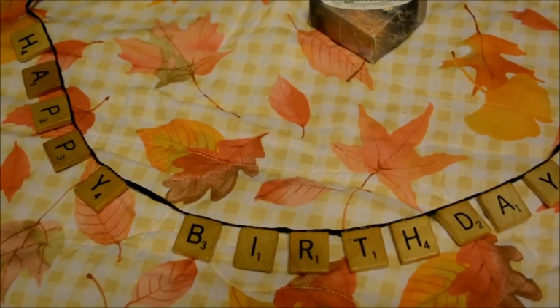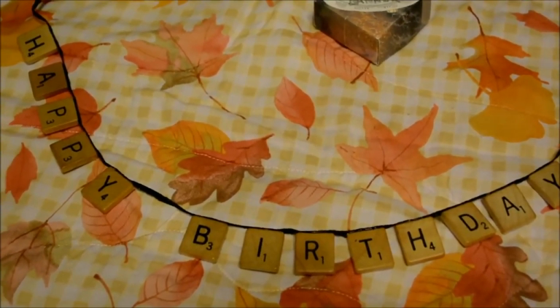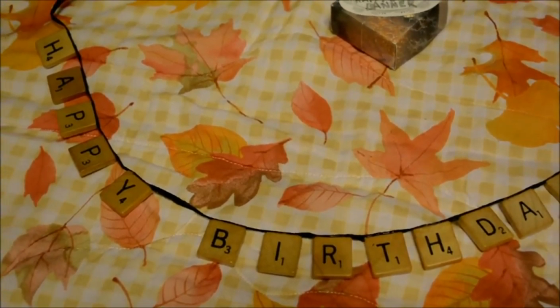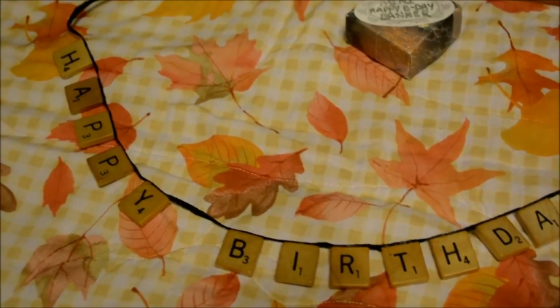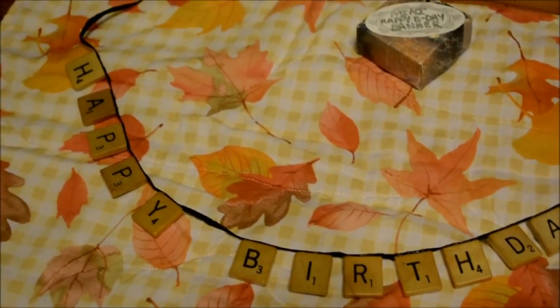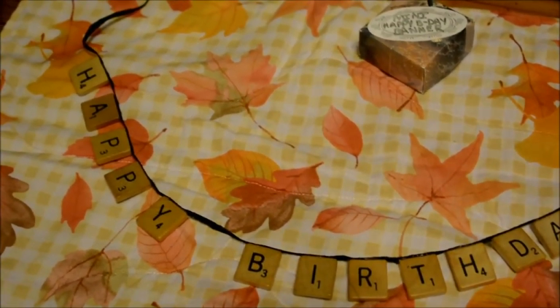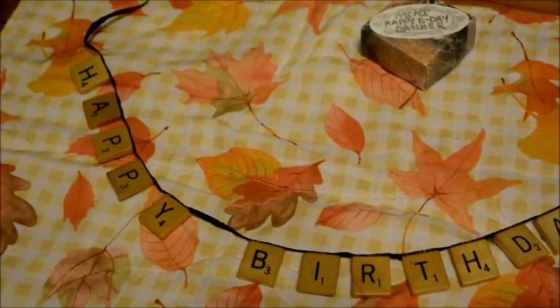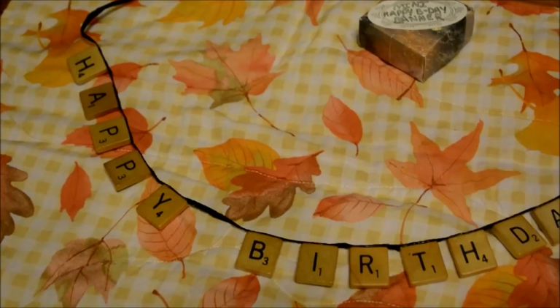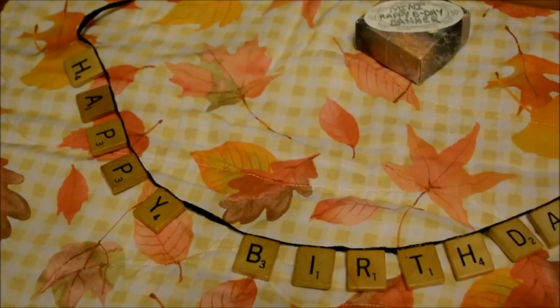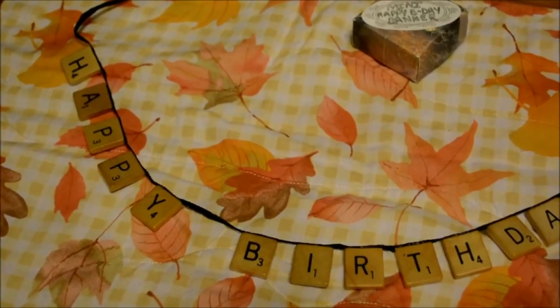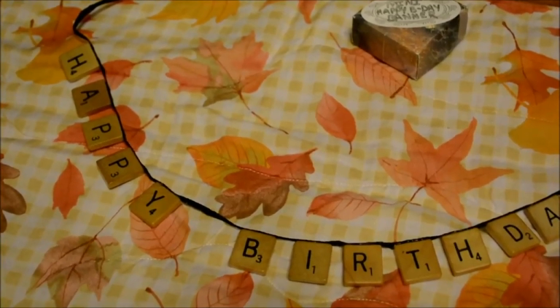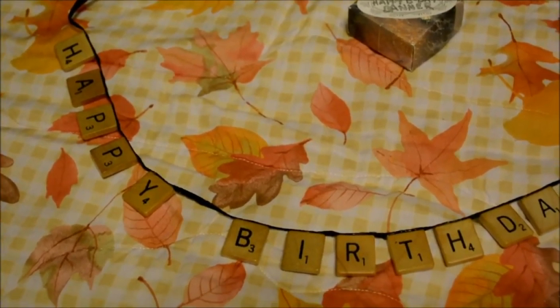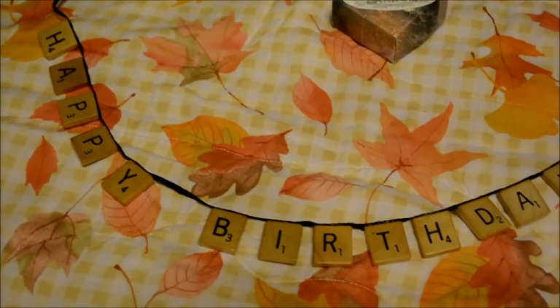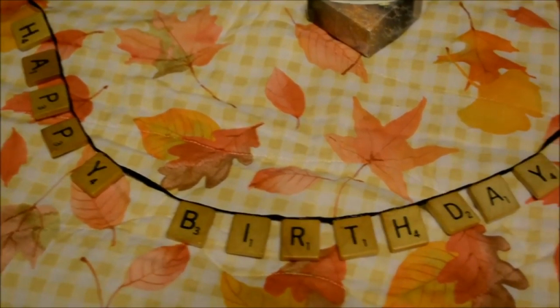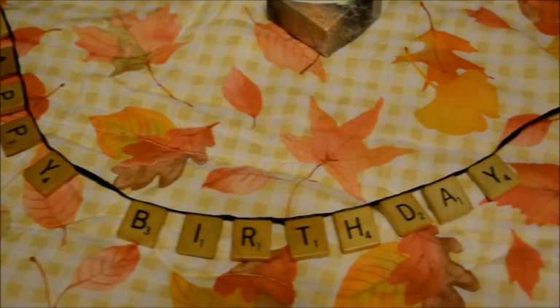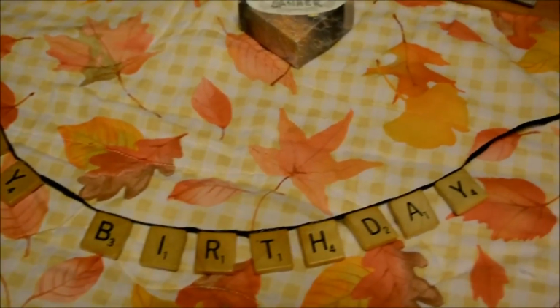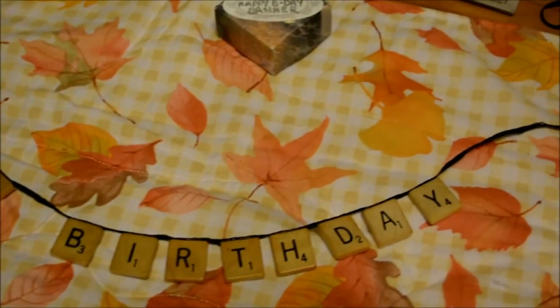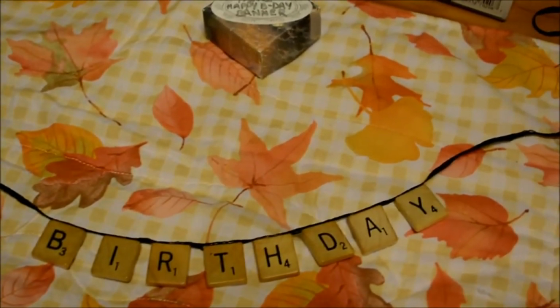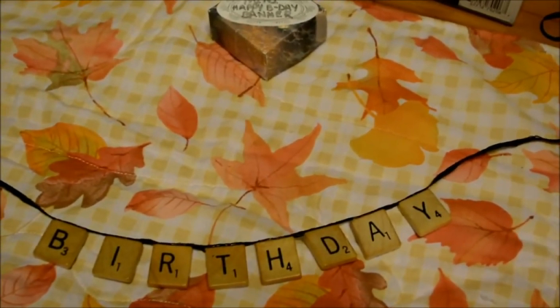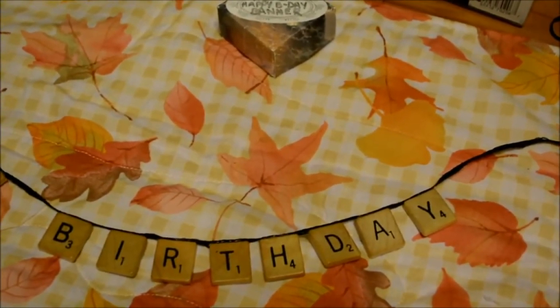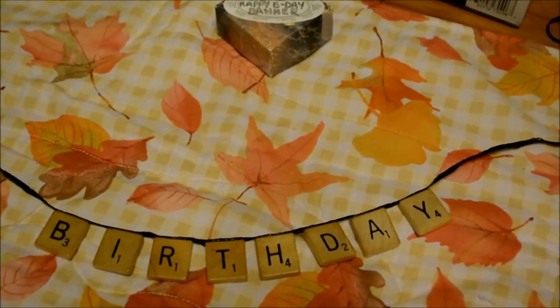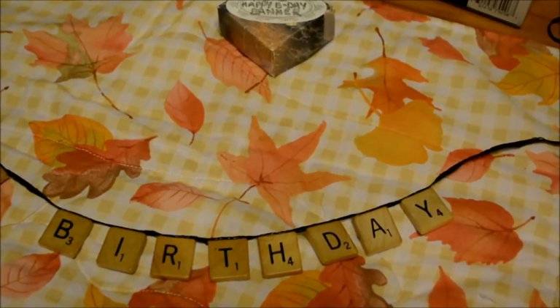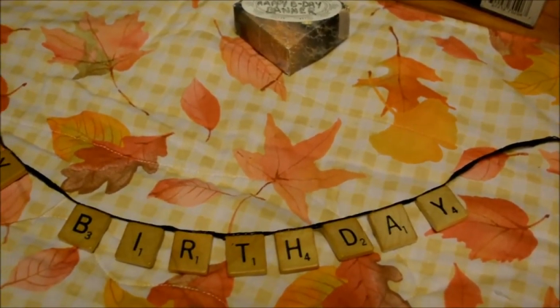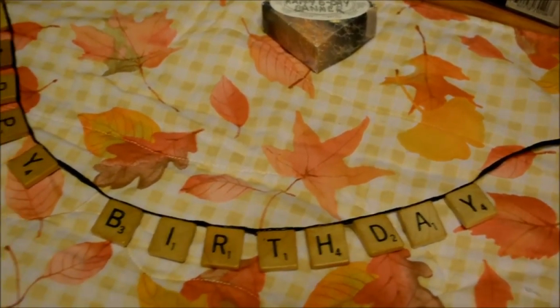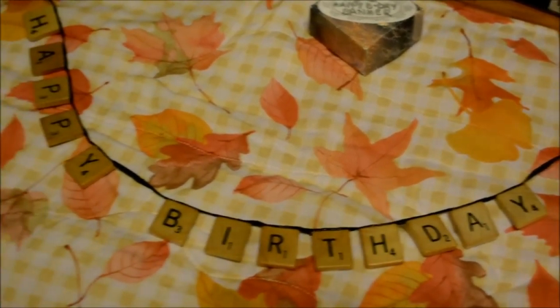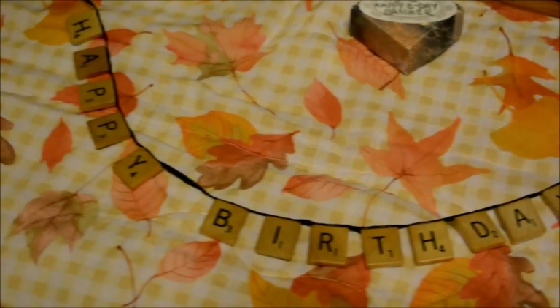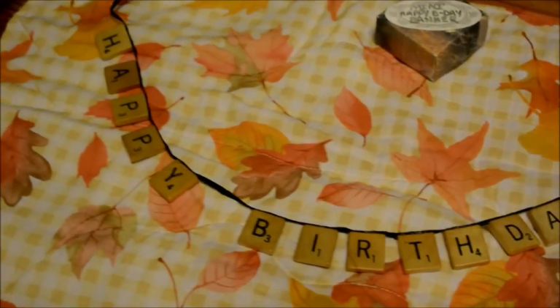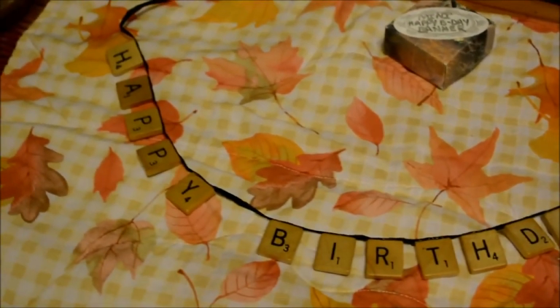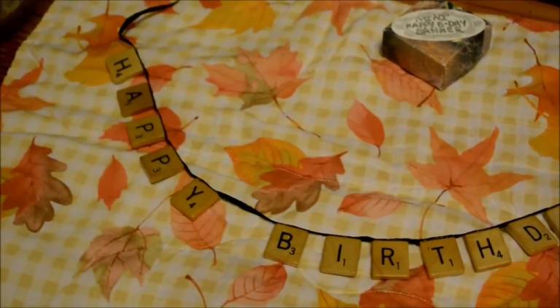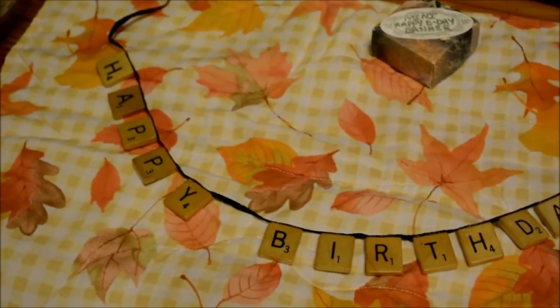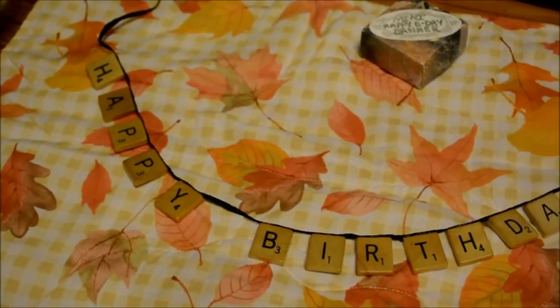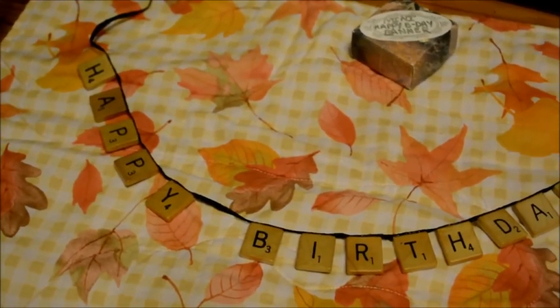In less than 10 minutes our banner is done and I can't wait to hang it up somewhere and see how it looks.